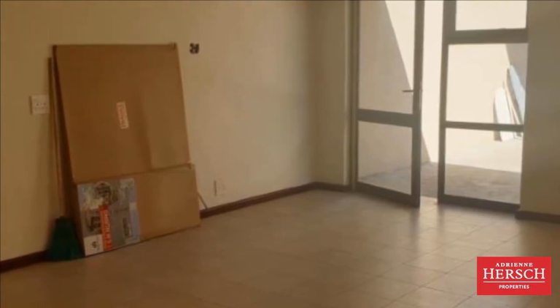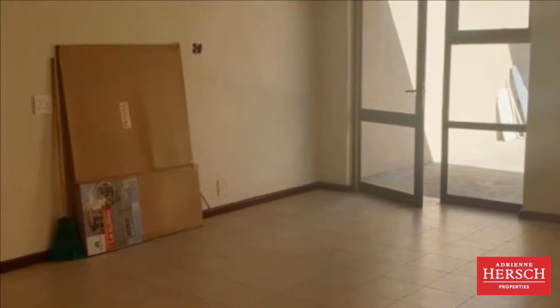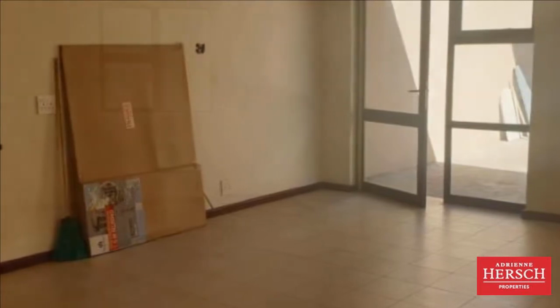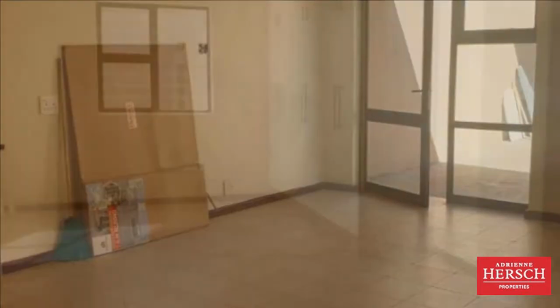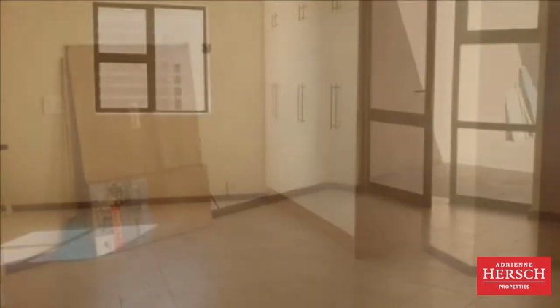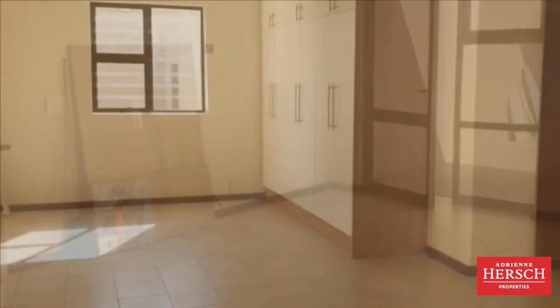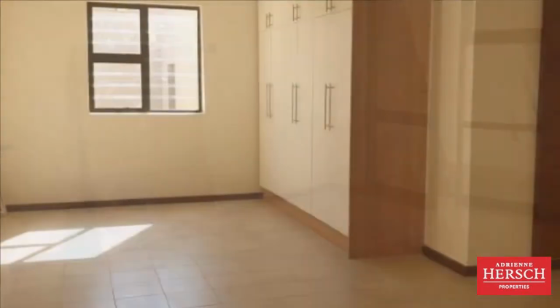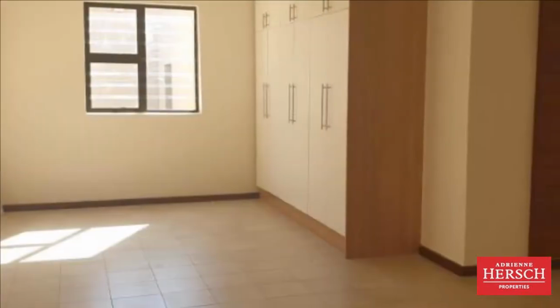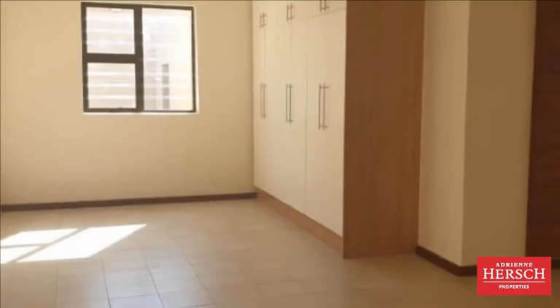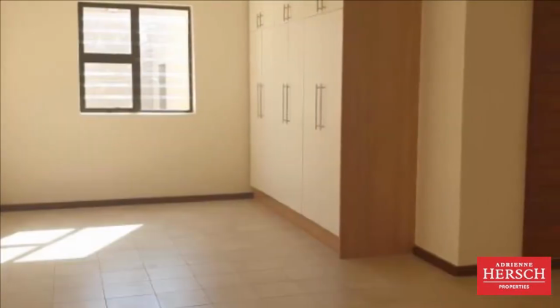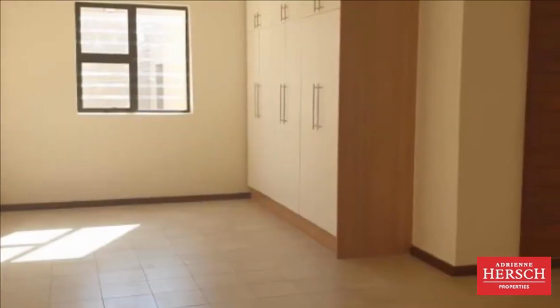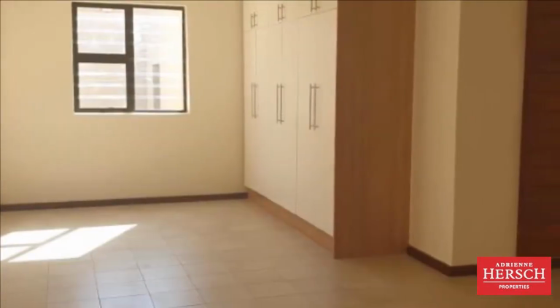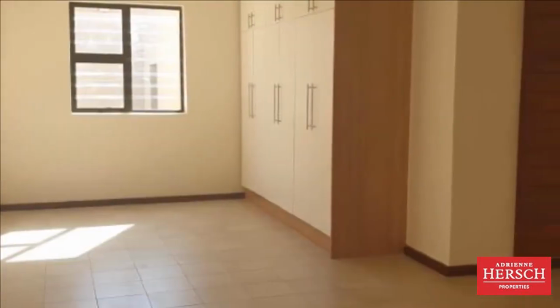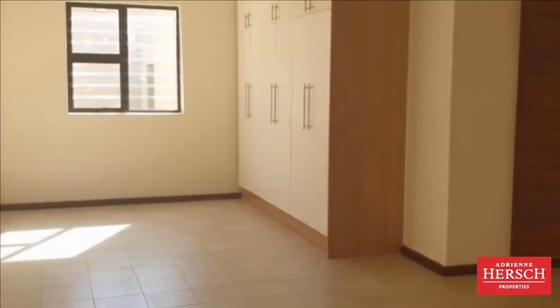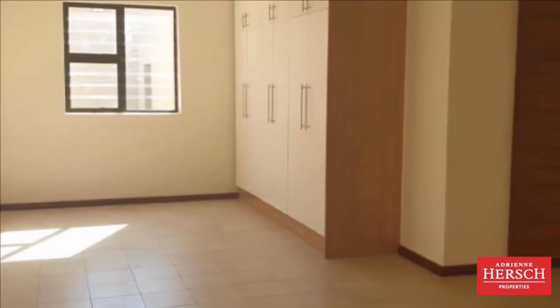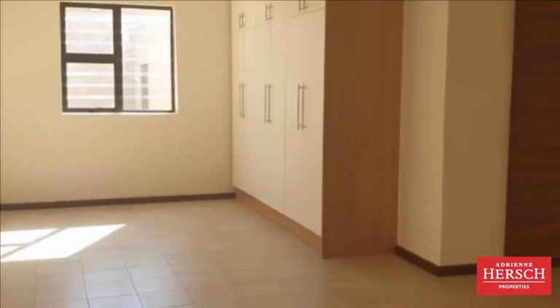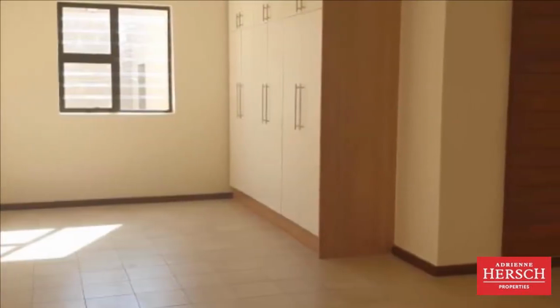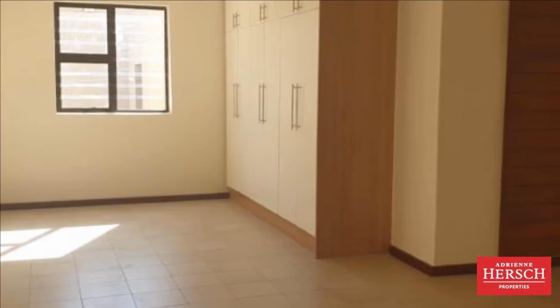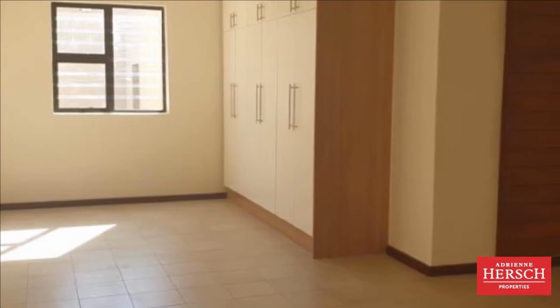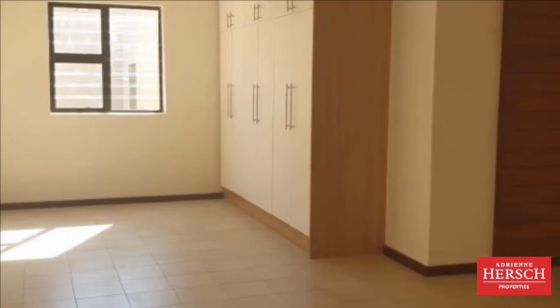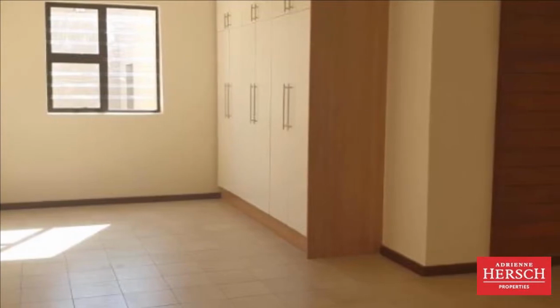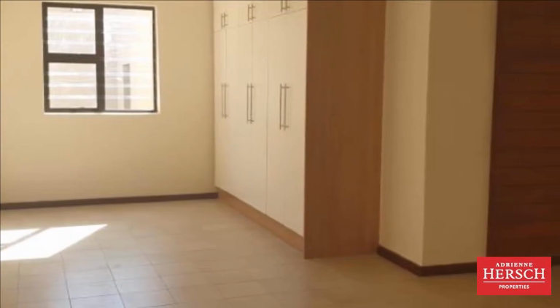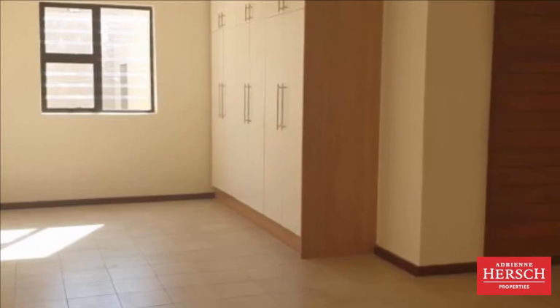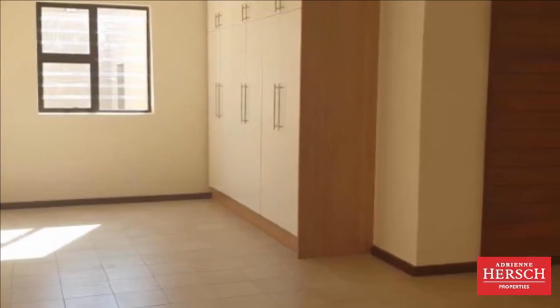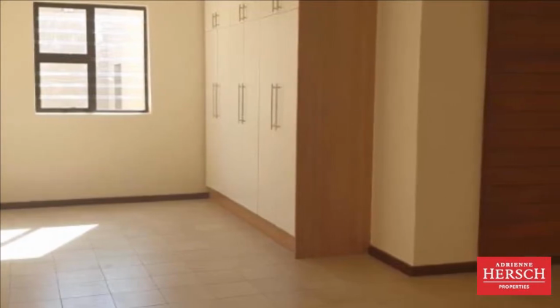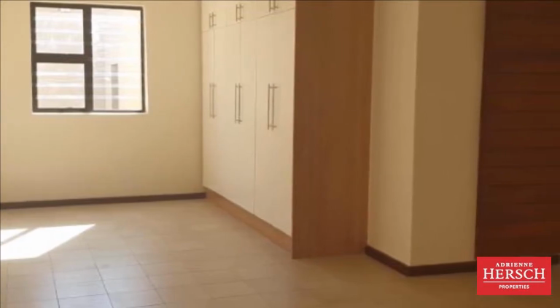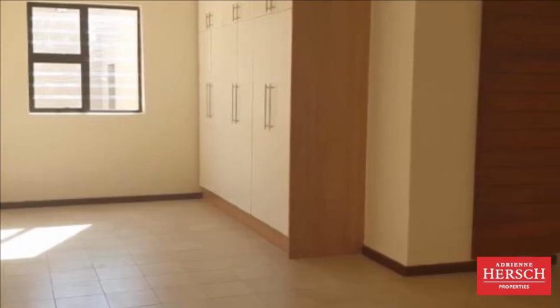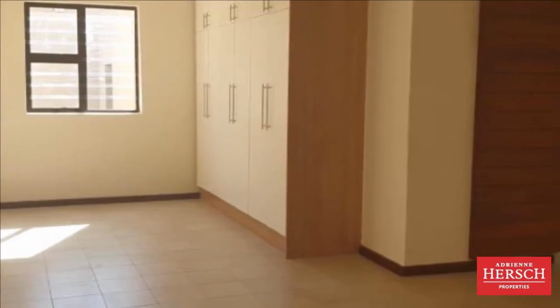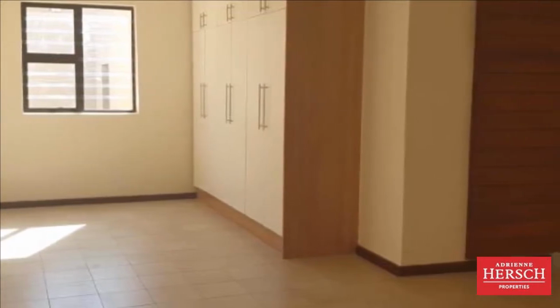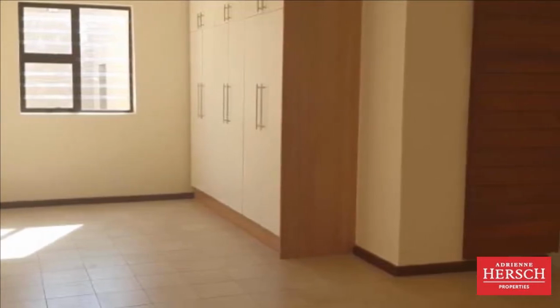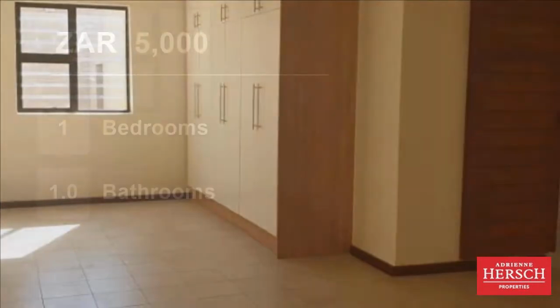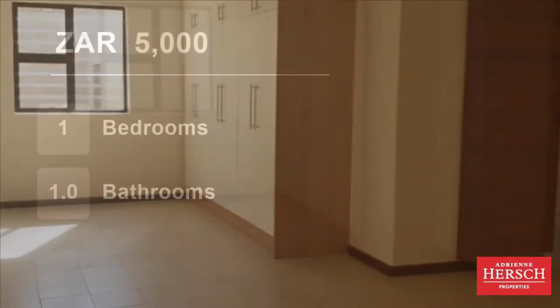Rent excludes electricity. For more information on this property or to arrange a viewing, please contact us.